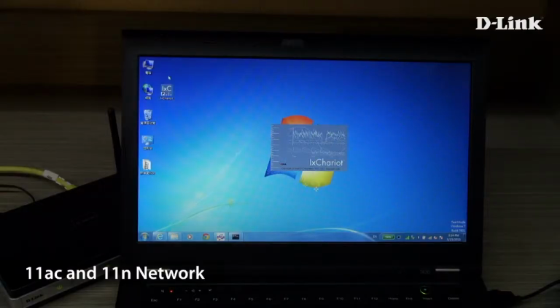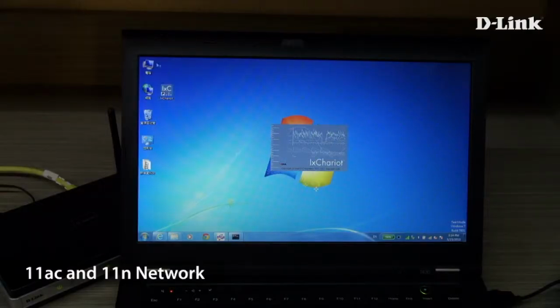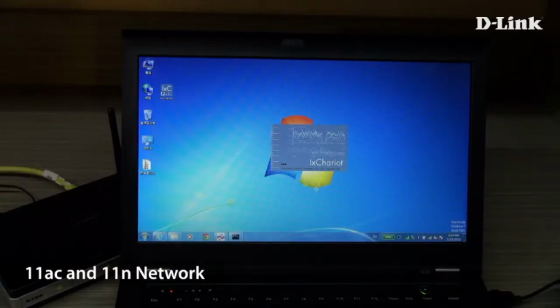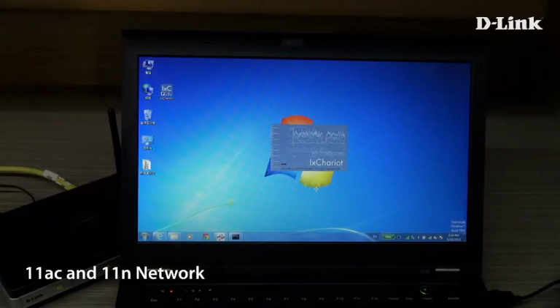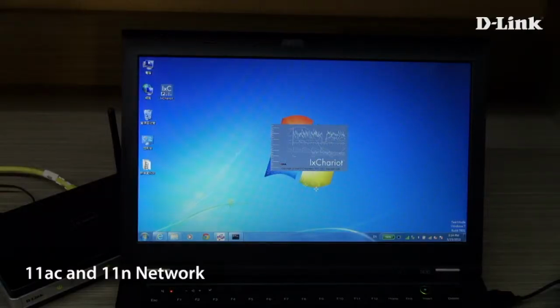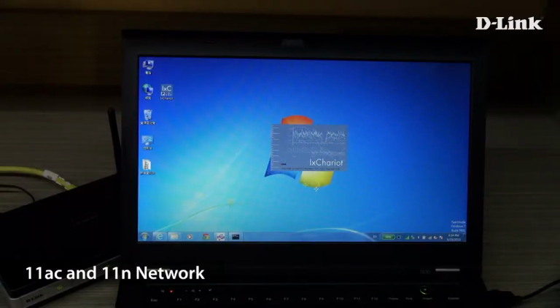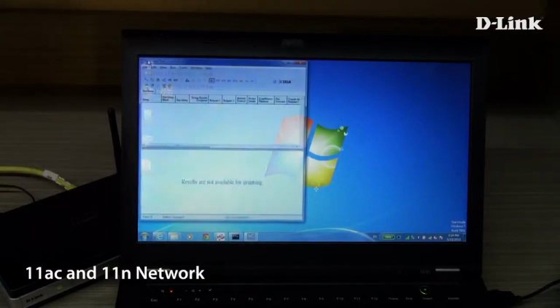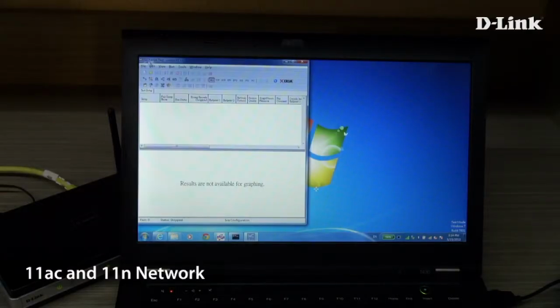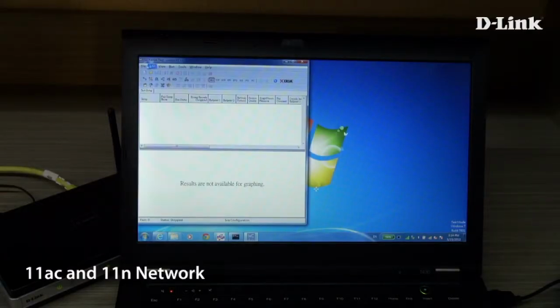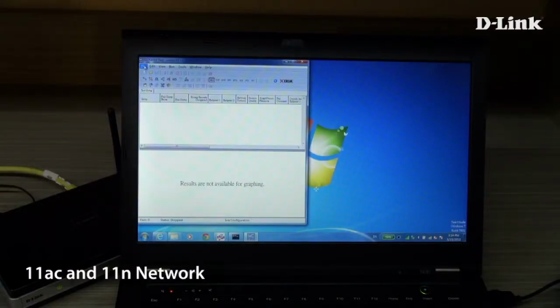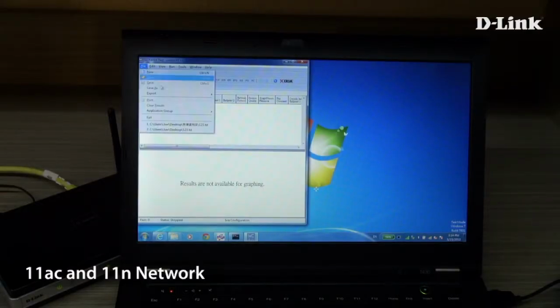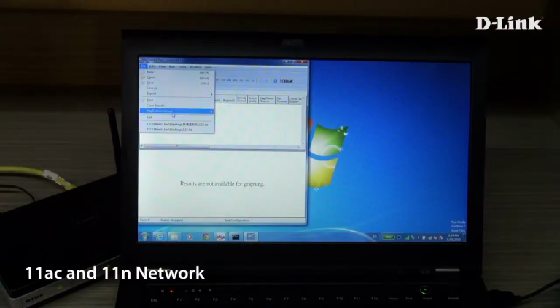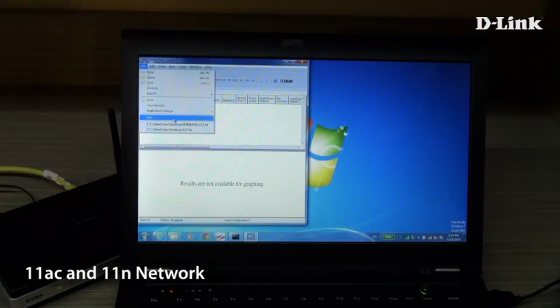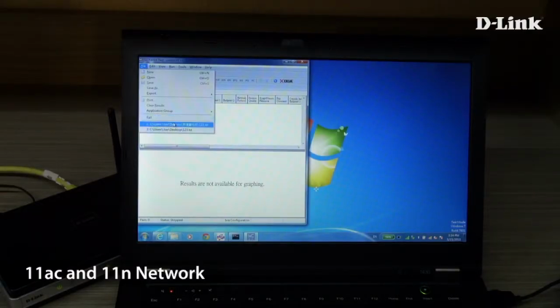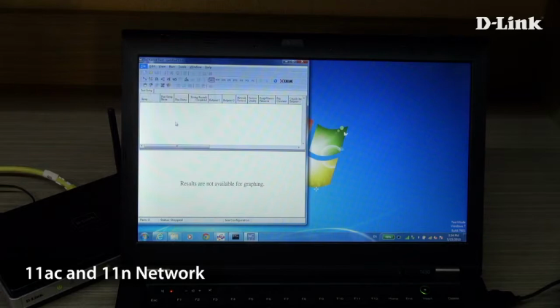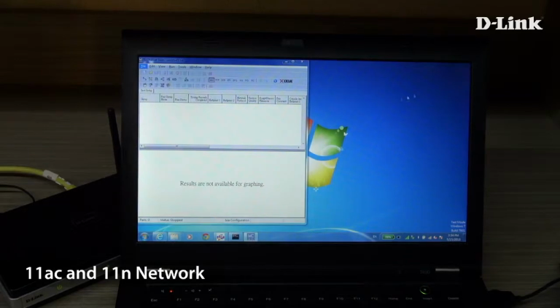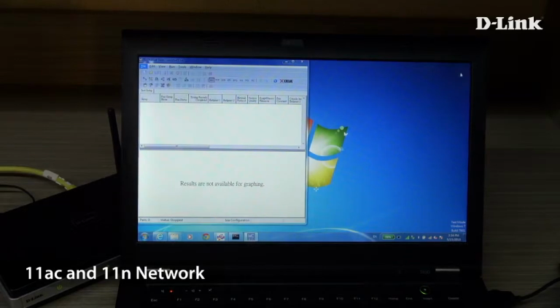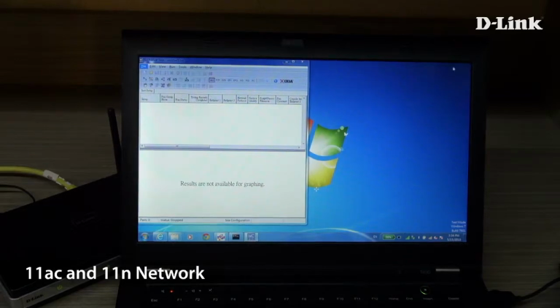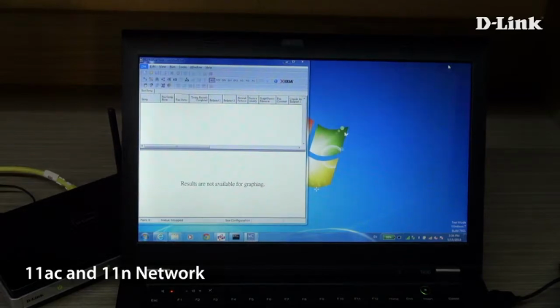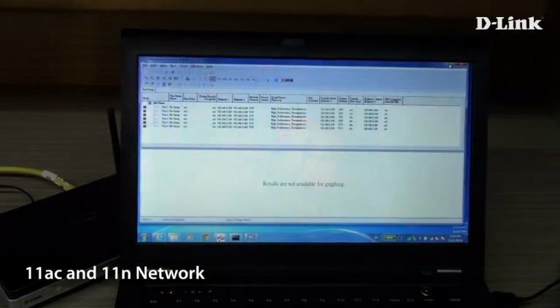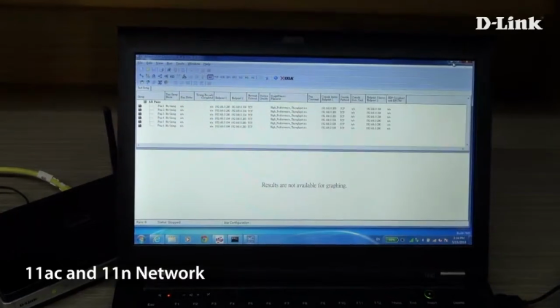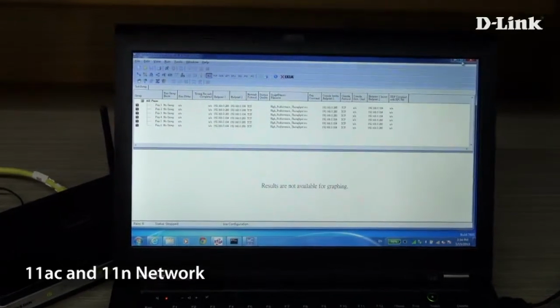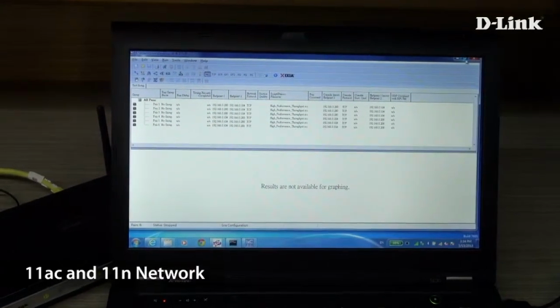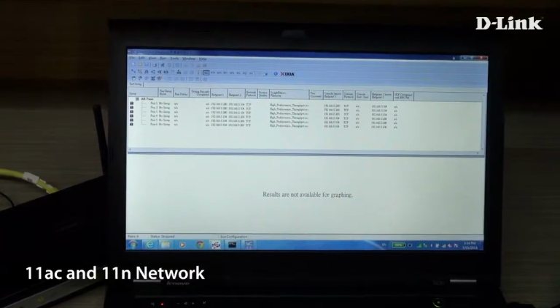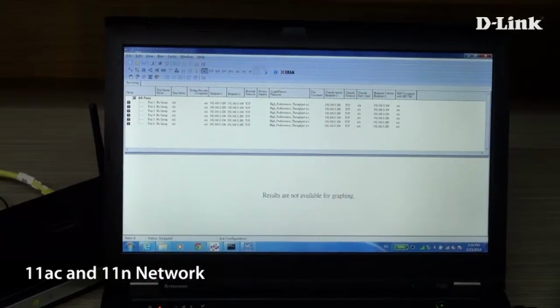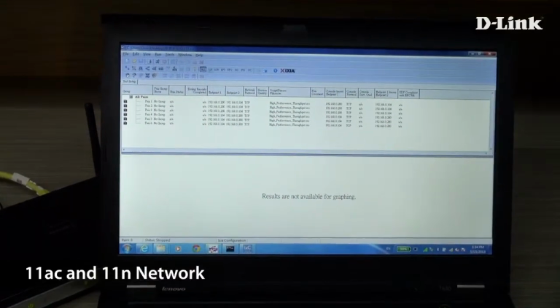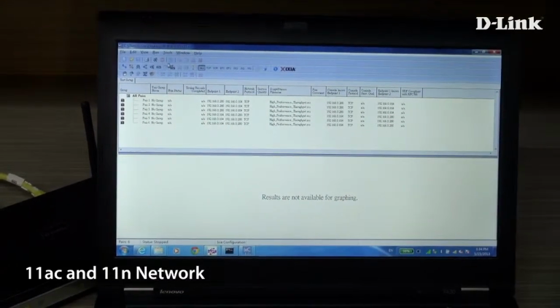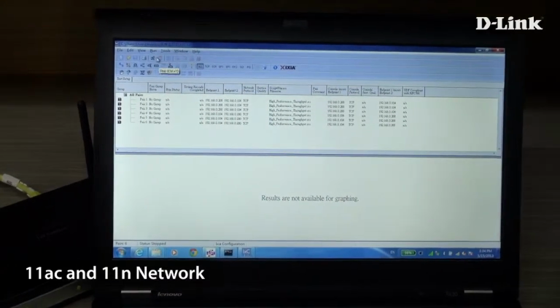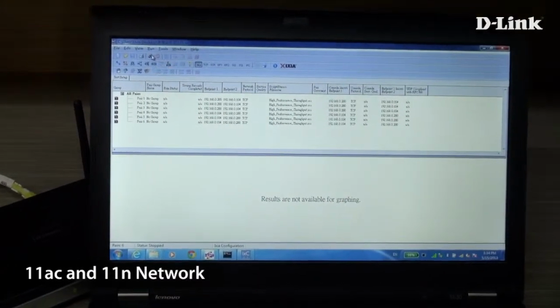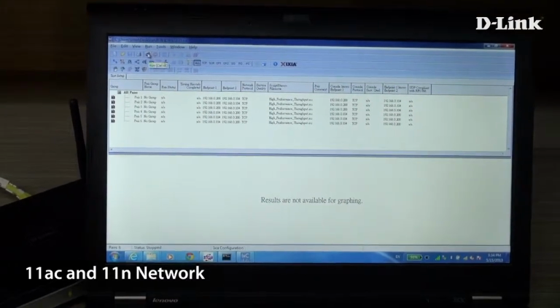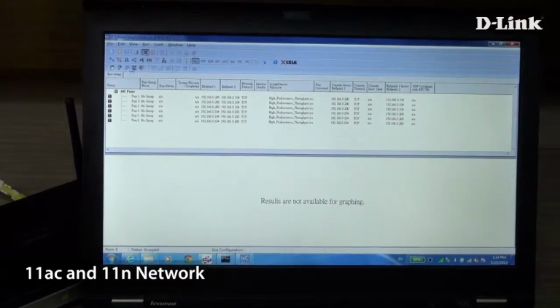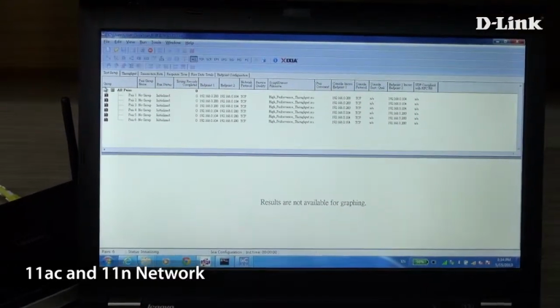Again, this footage is unedited. For 11n, we average about 120 megabits per second.